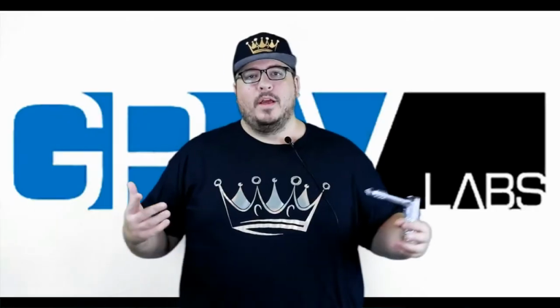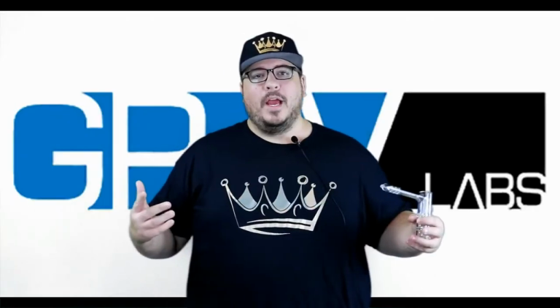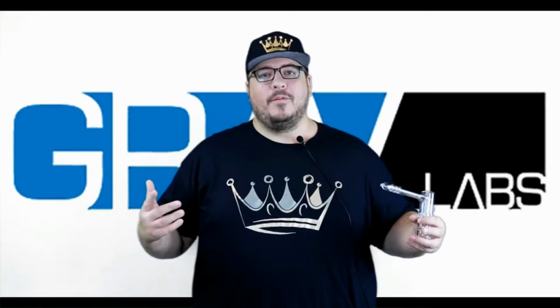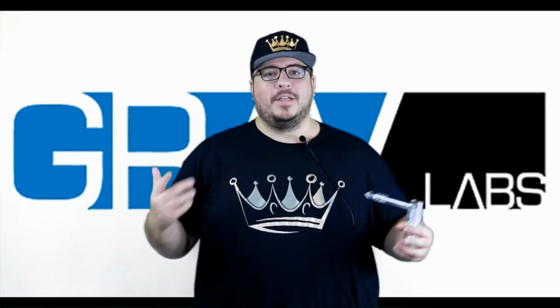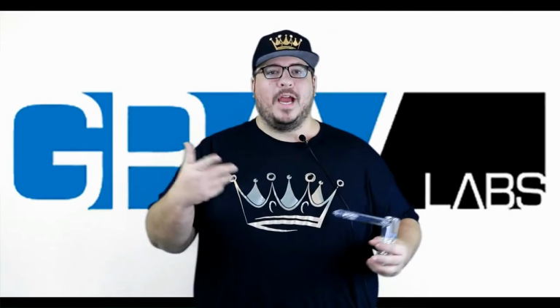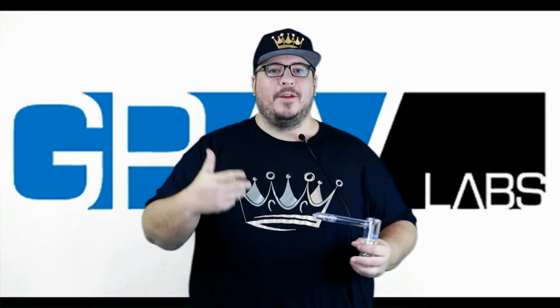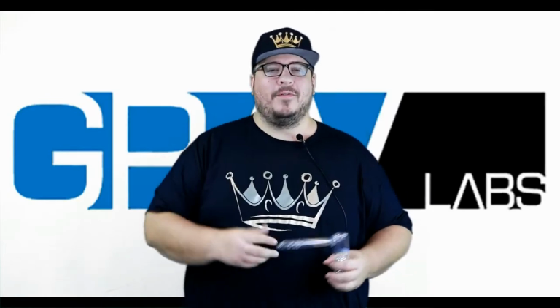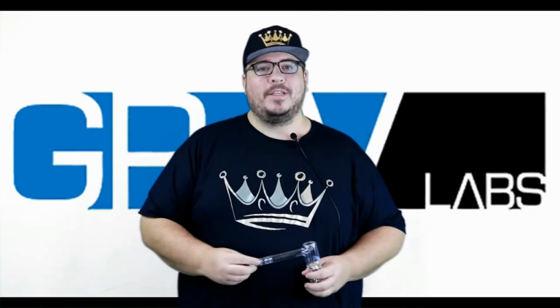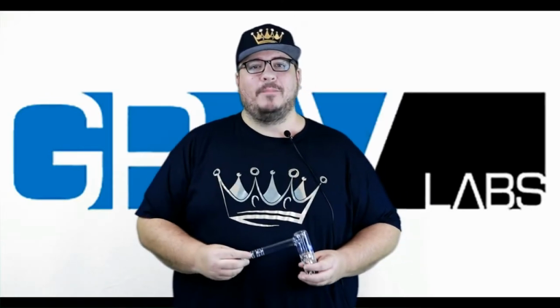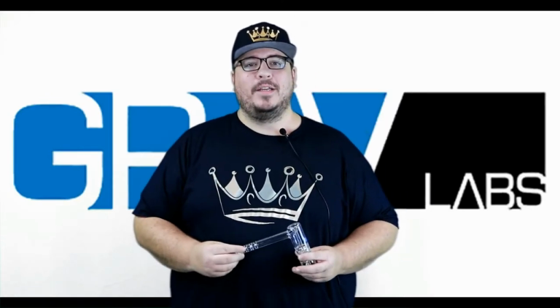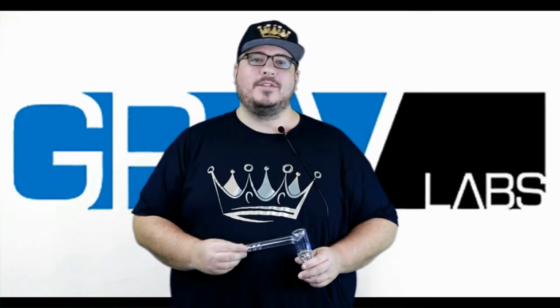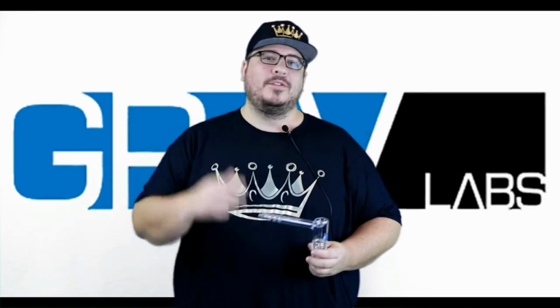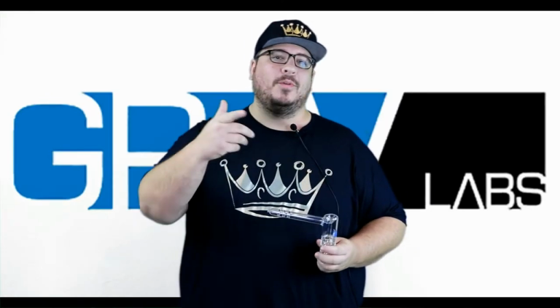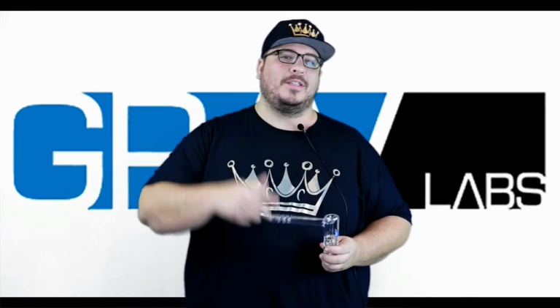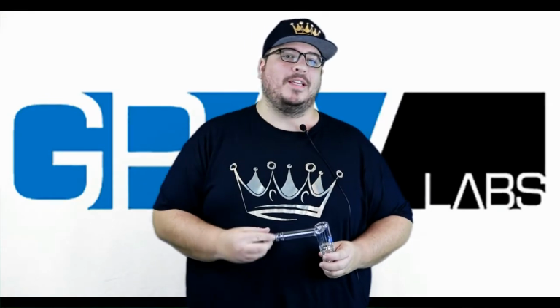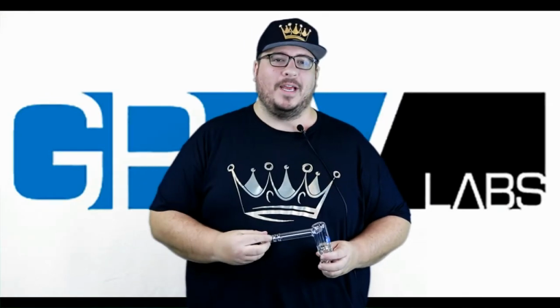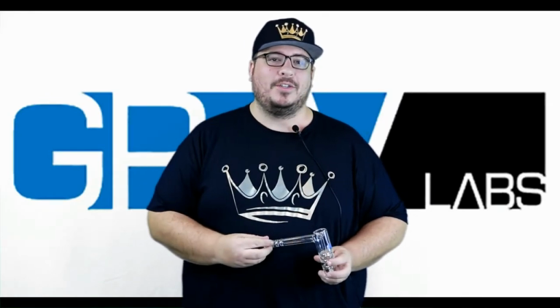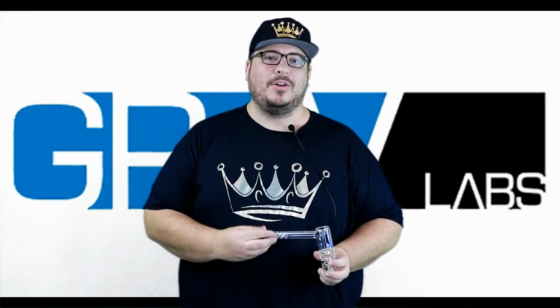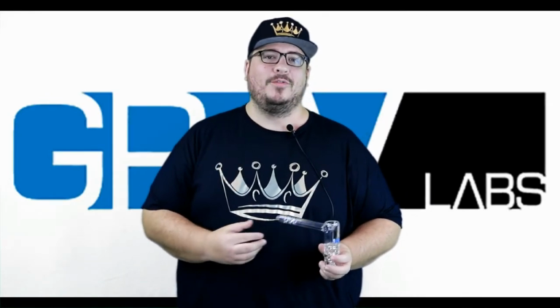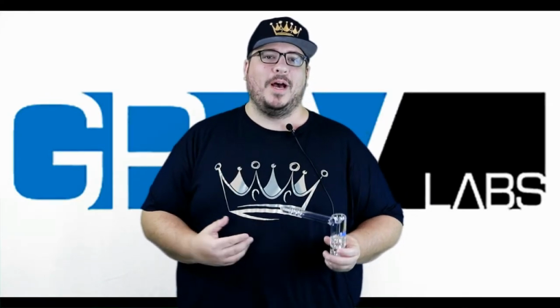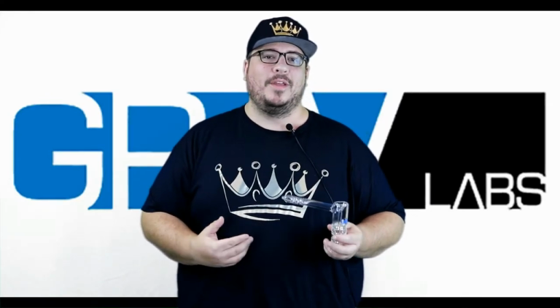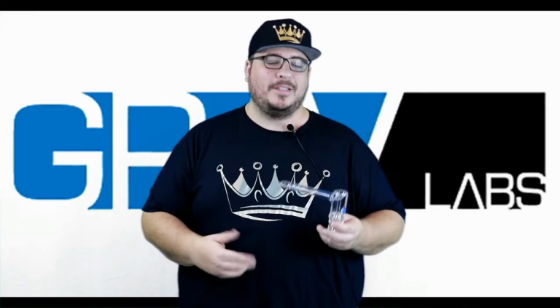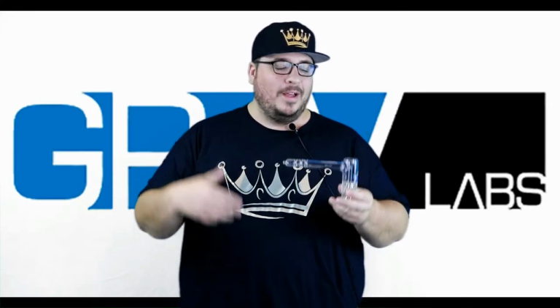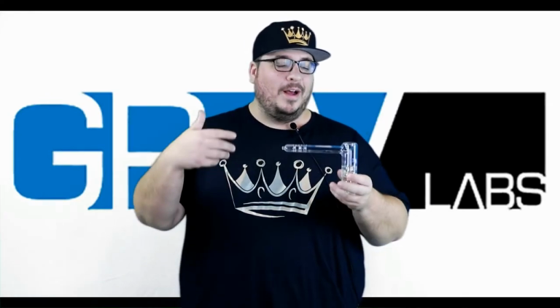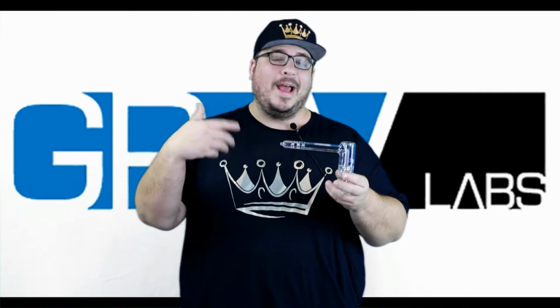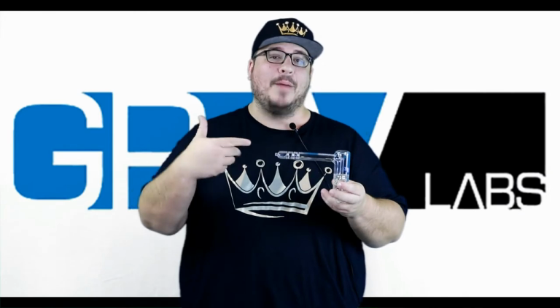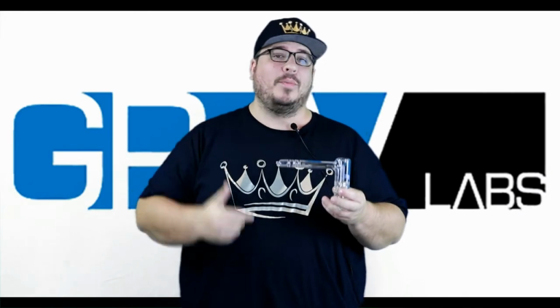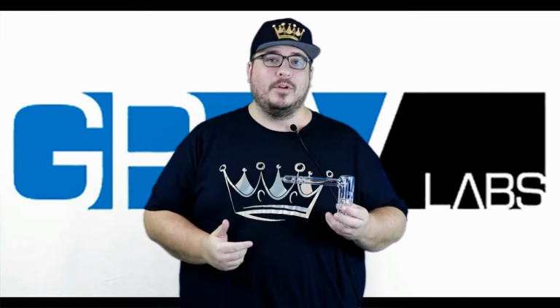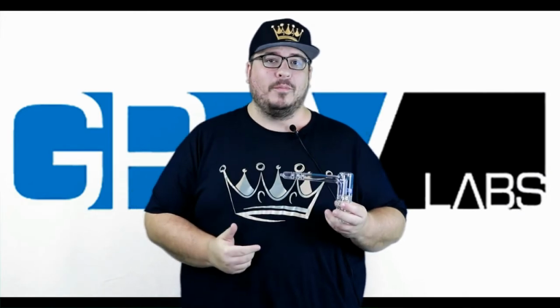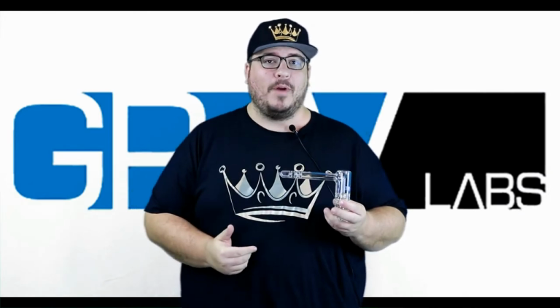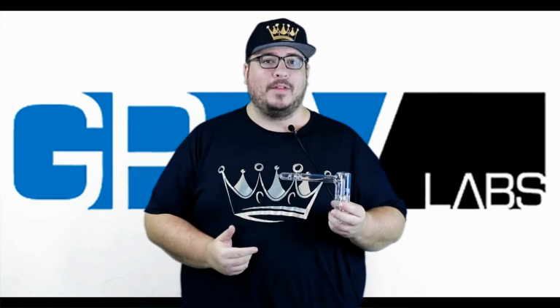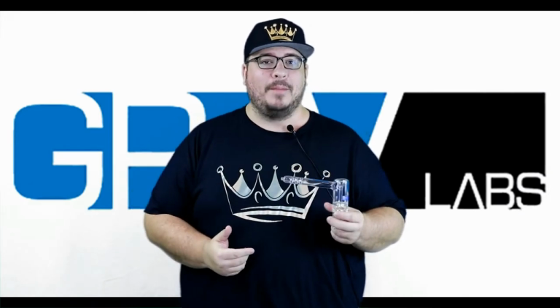Hey everyone, it's Garrett here with Friends in High Places. Just wanted to take a second to talk to you about this hammer bubbler from Graf Labs.